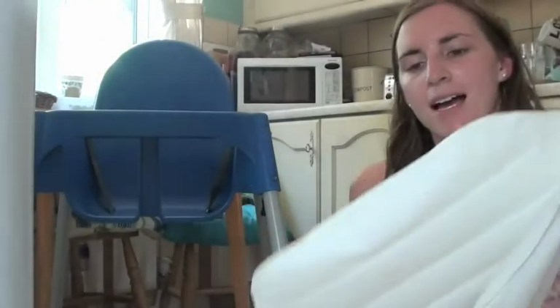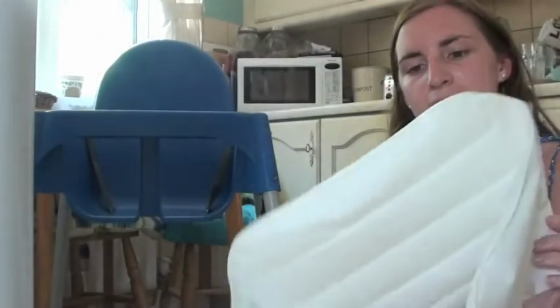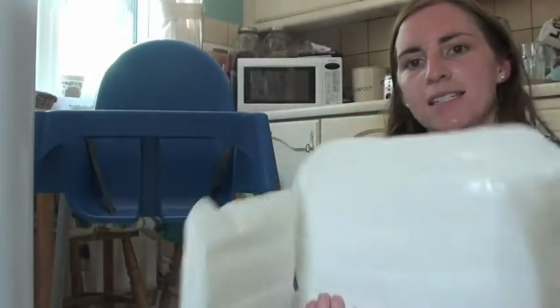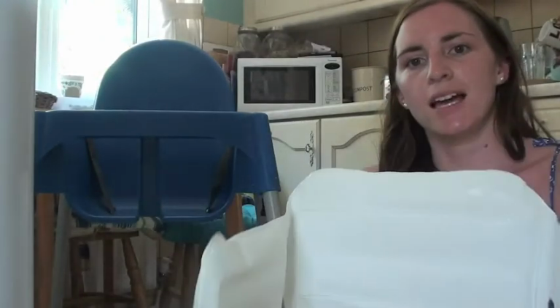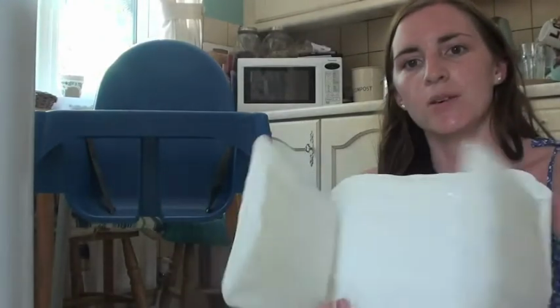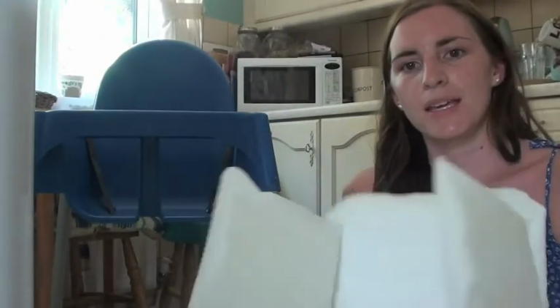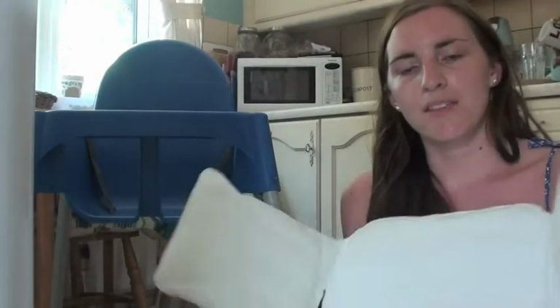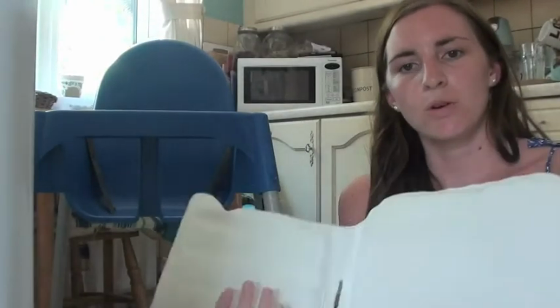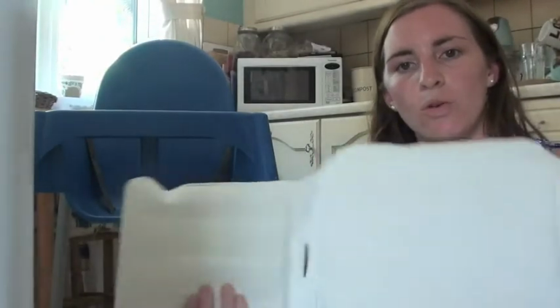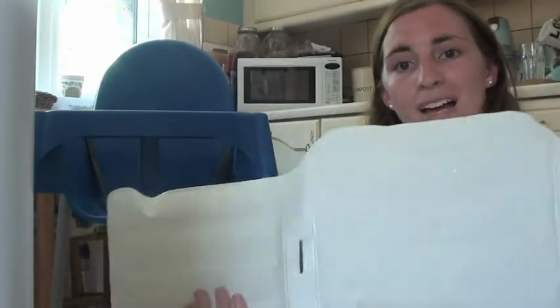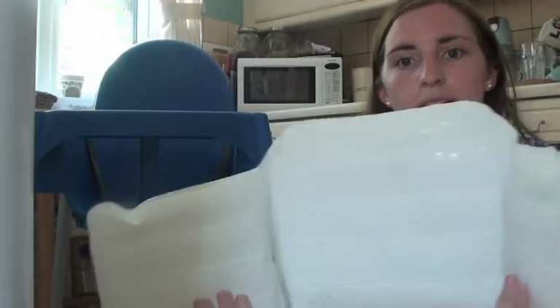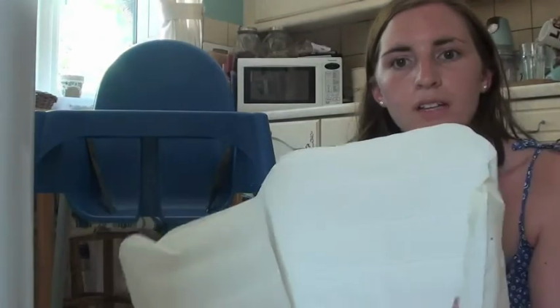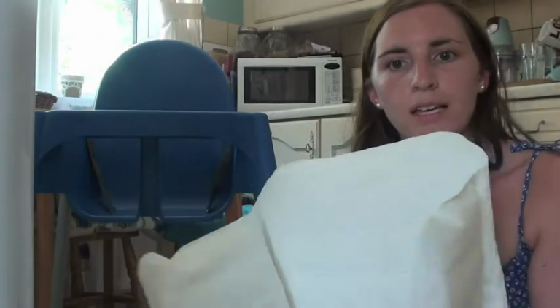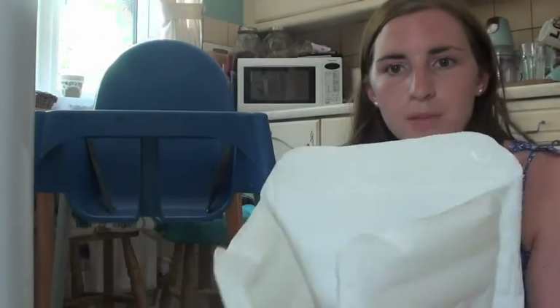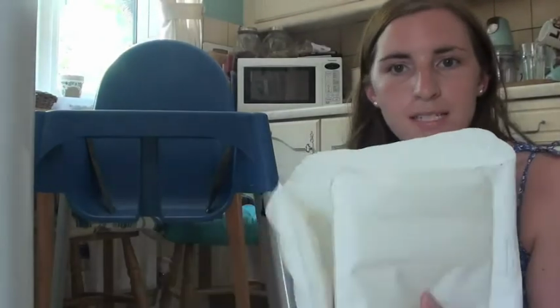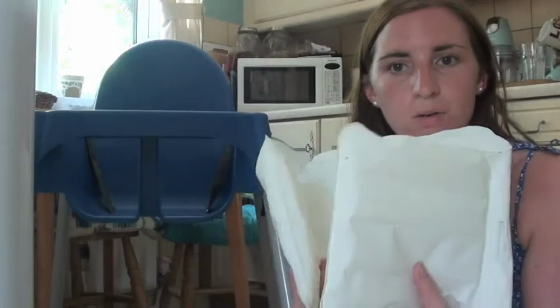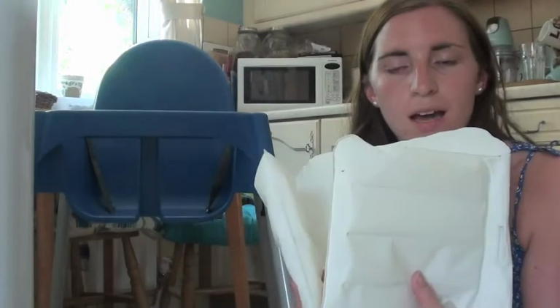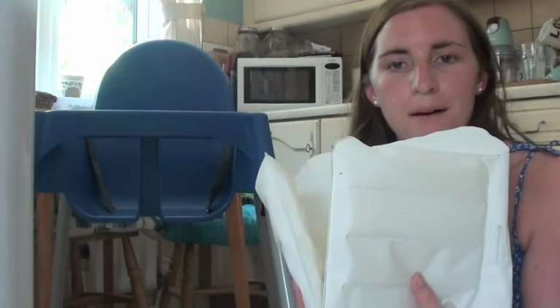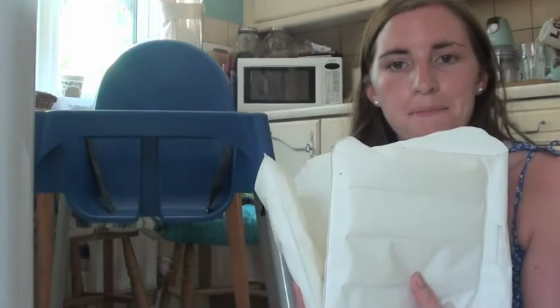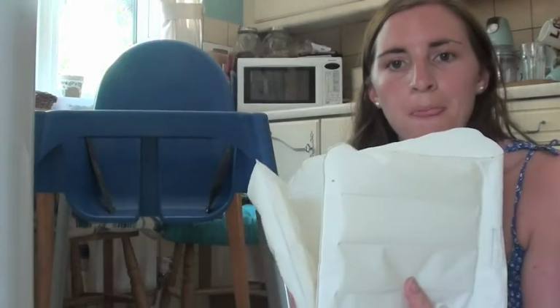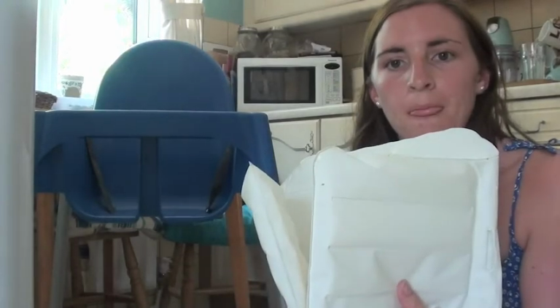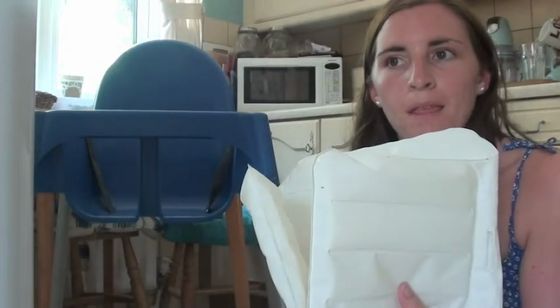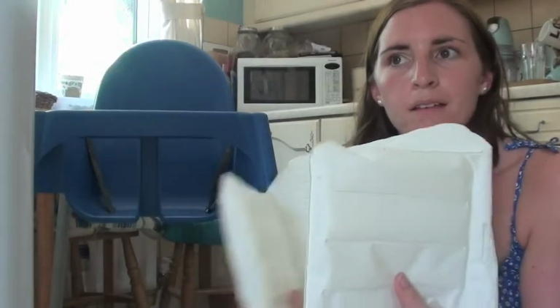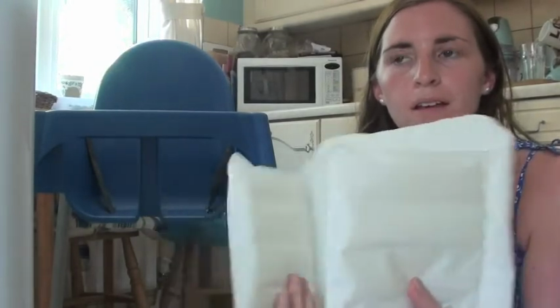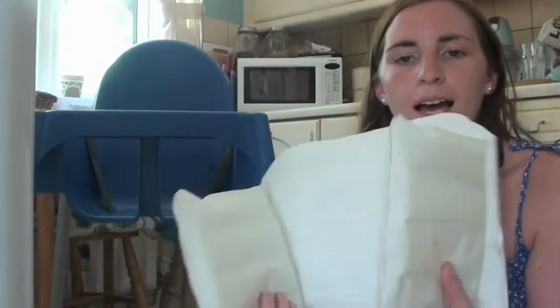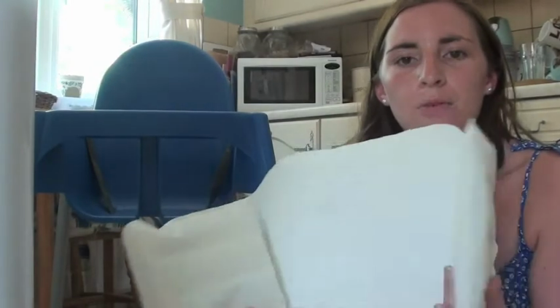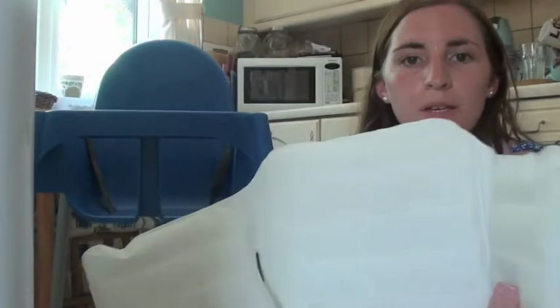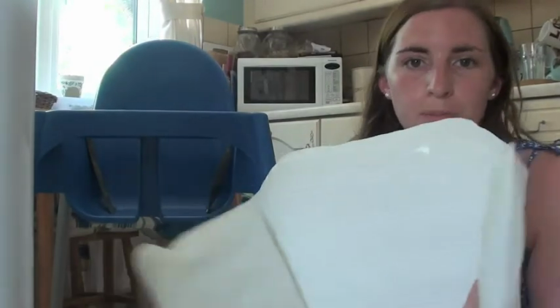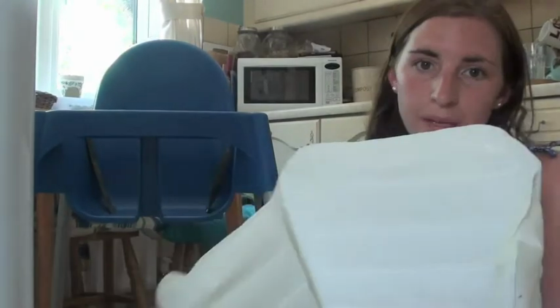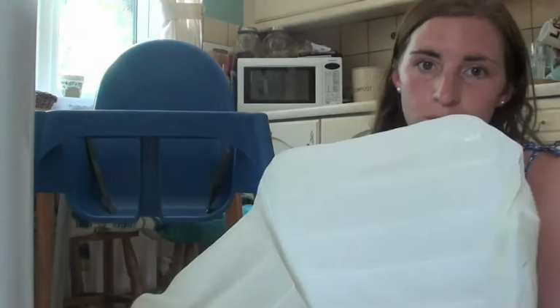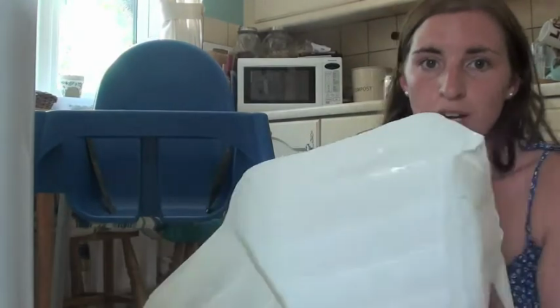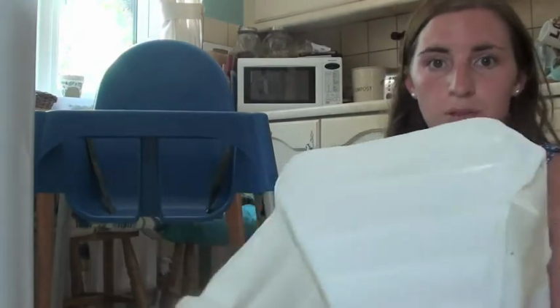You just blow it up — they've got little bits here where you can blow it up — and you can make it thinner or fatter depending on how big your baby or child is.